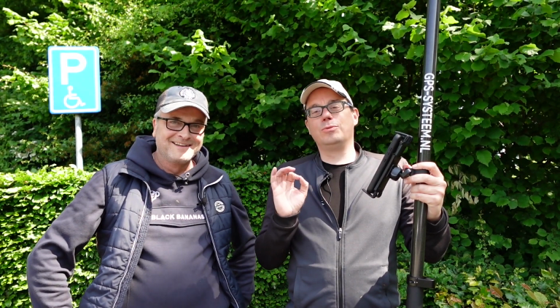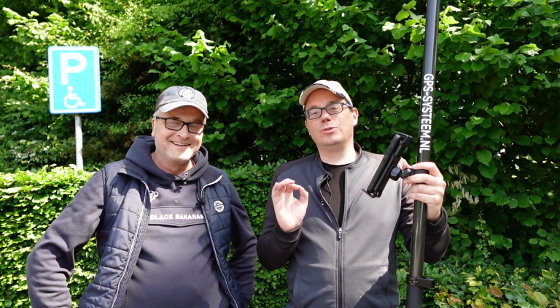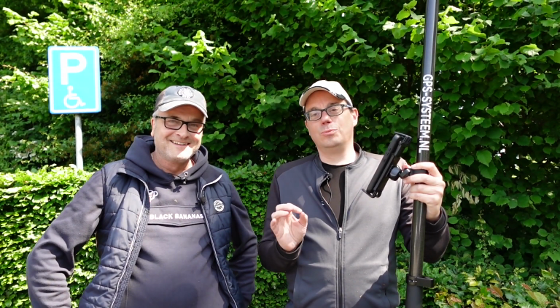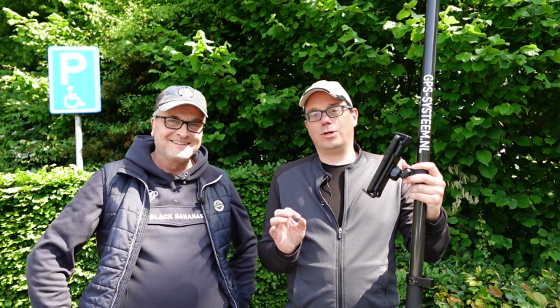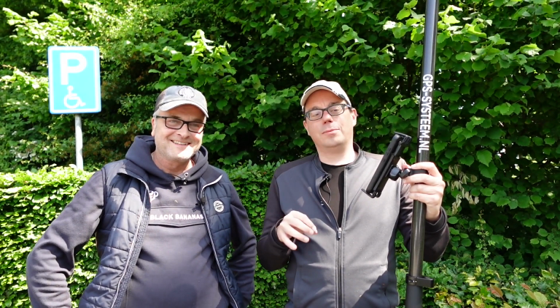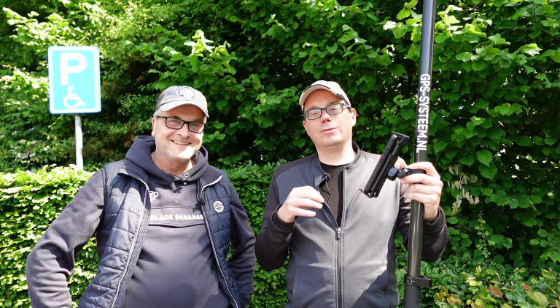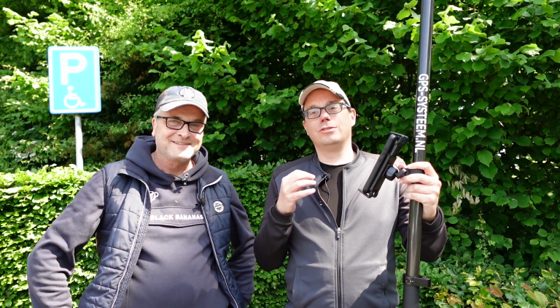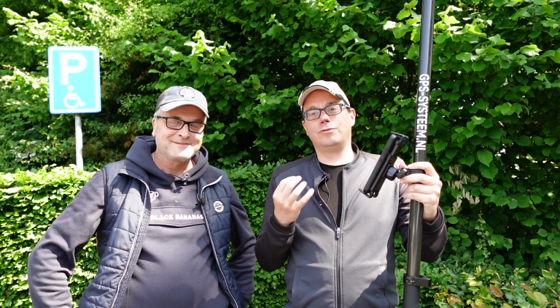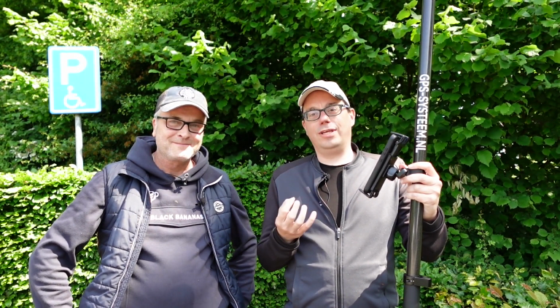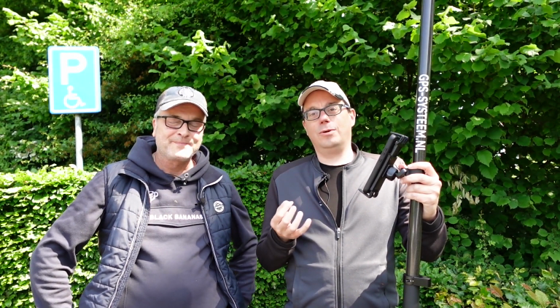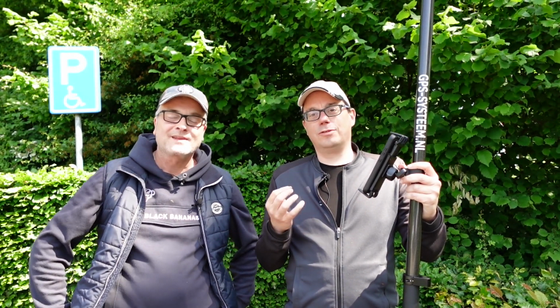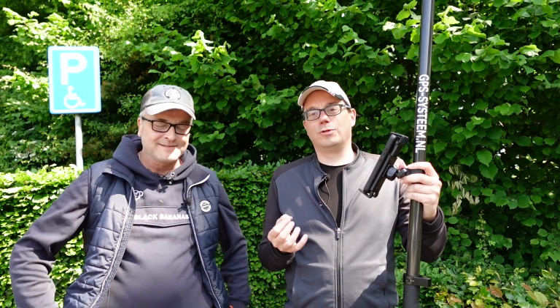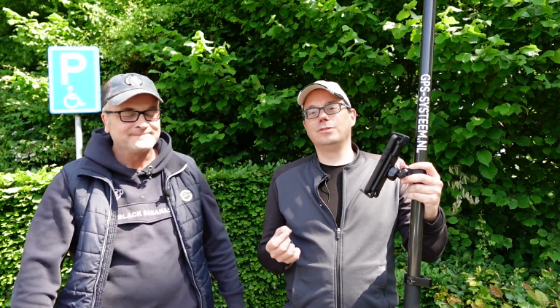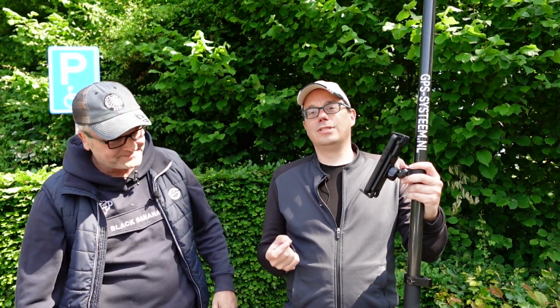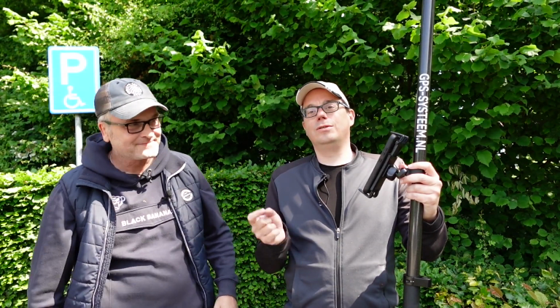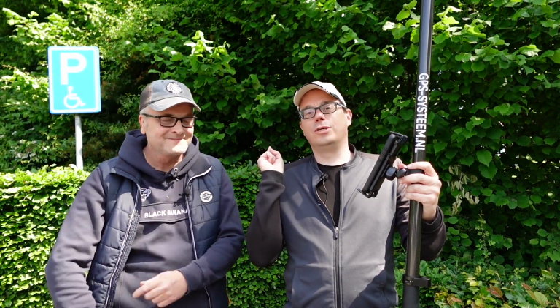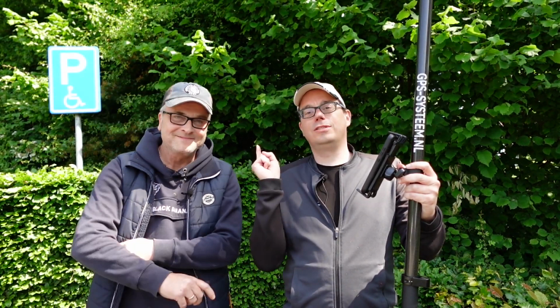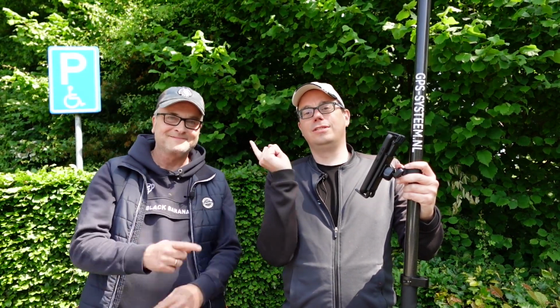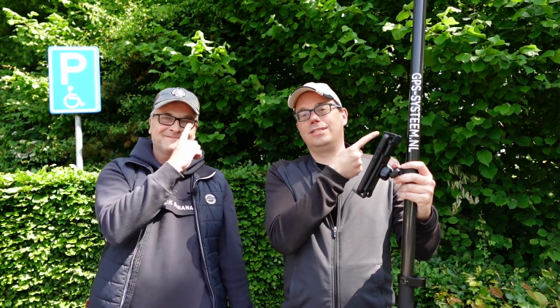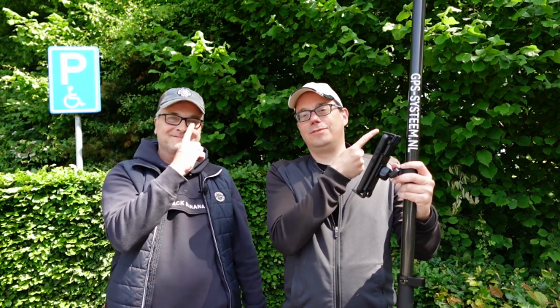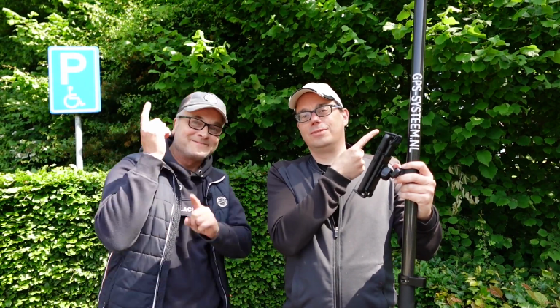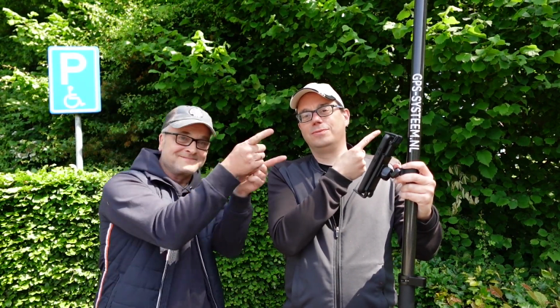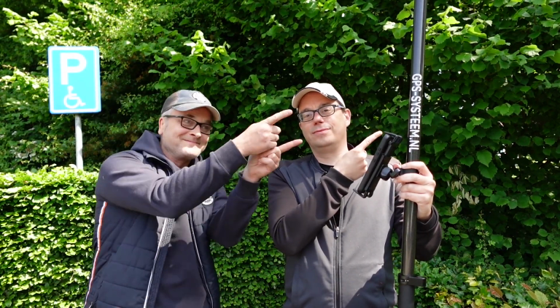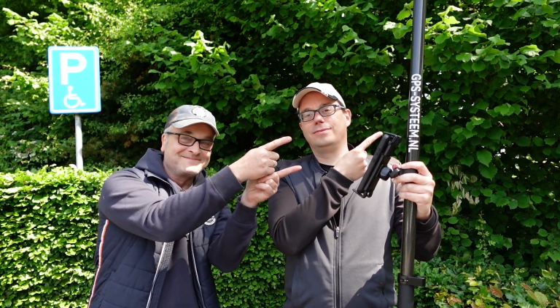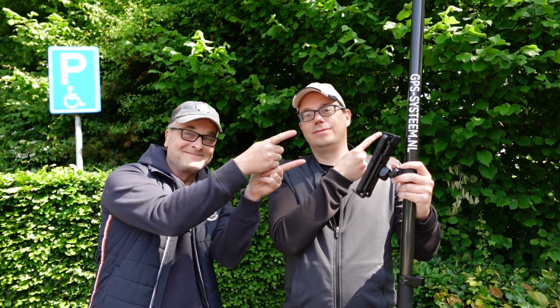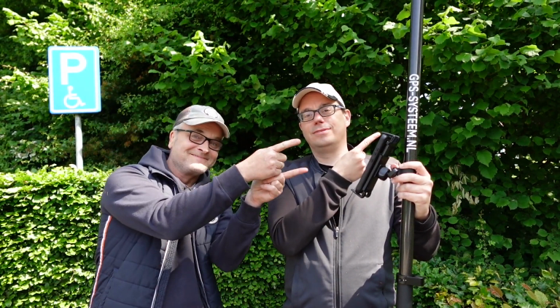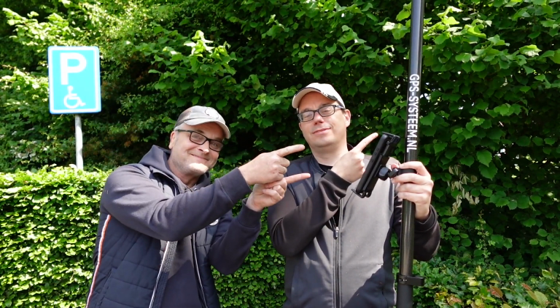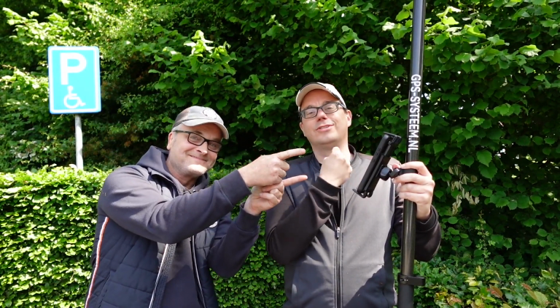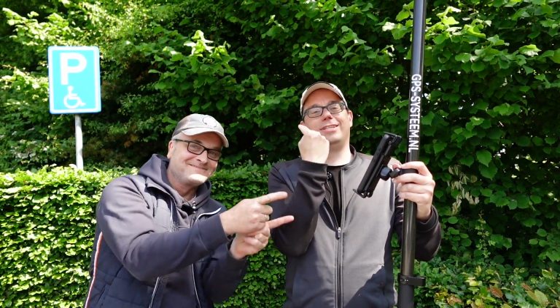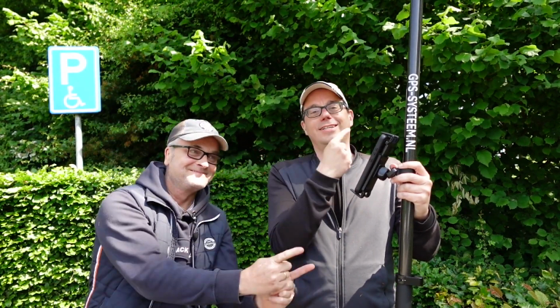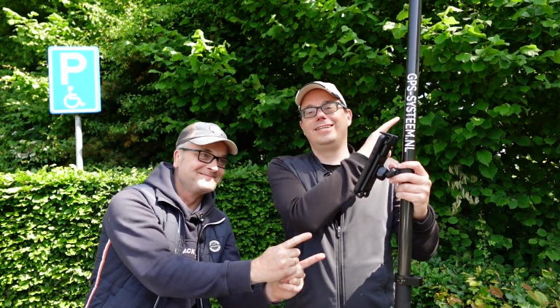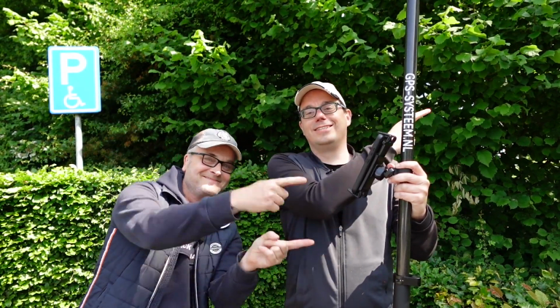If you want to know more about surveying with your phone, then watch this video — here.